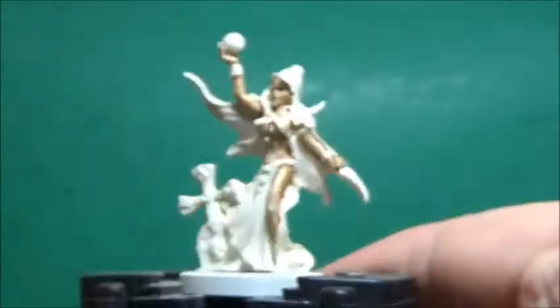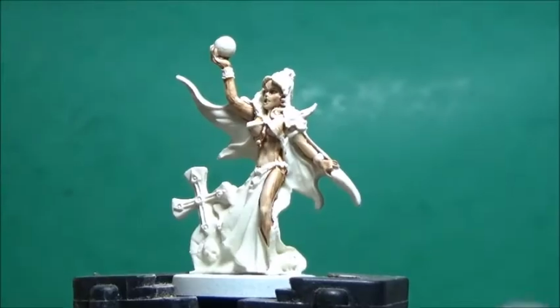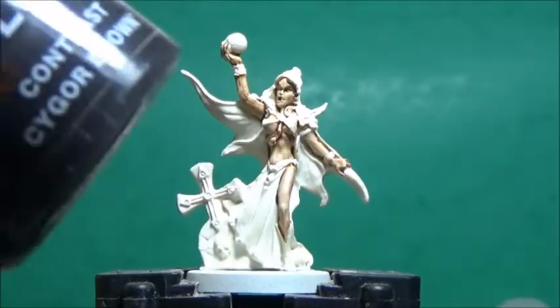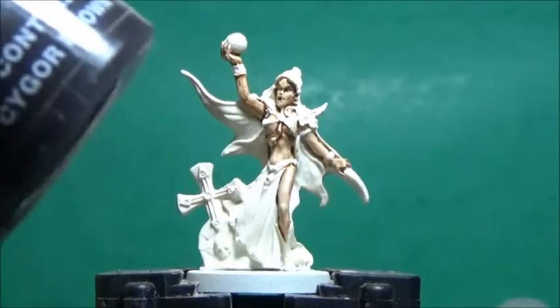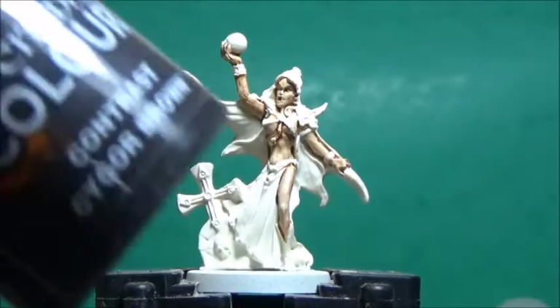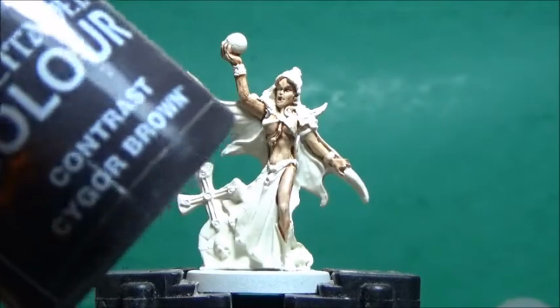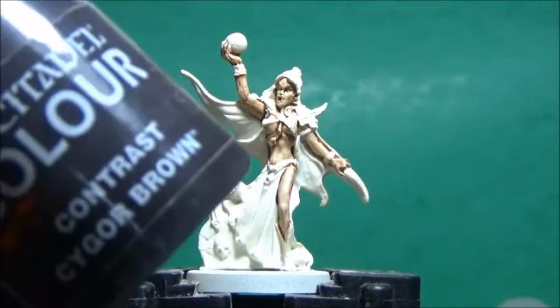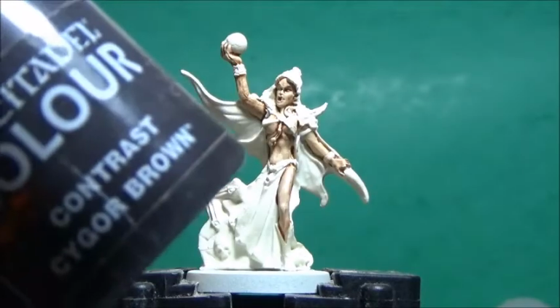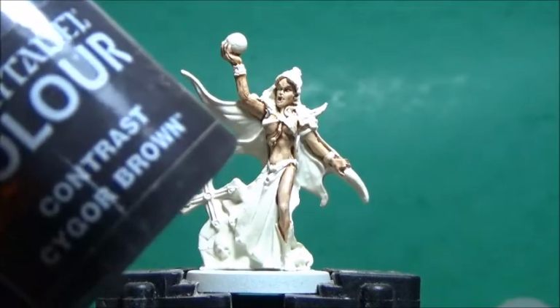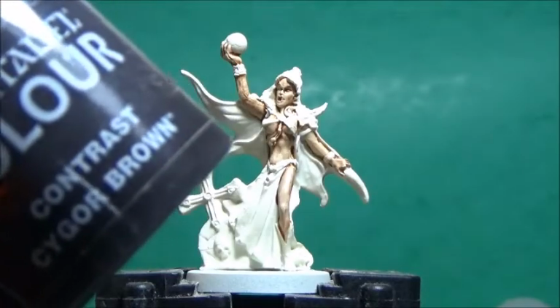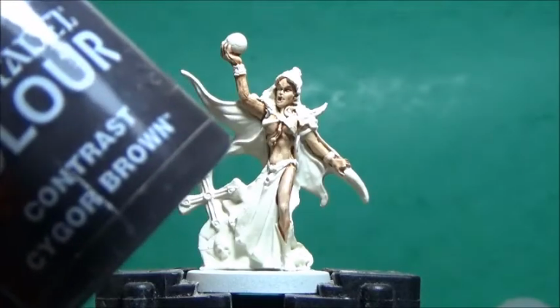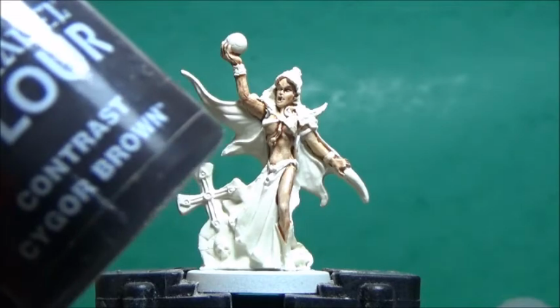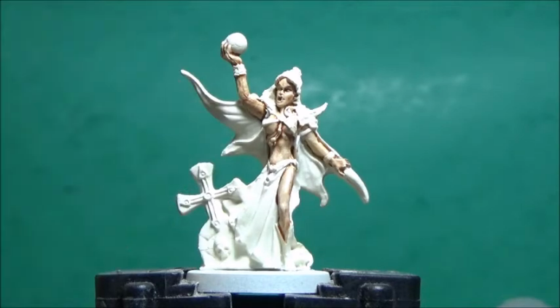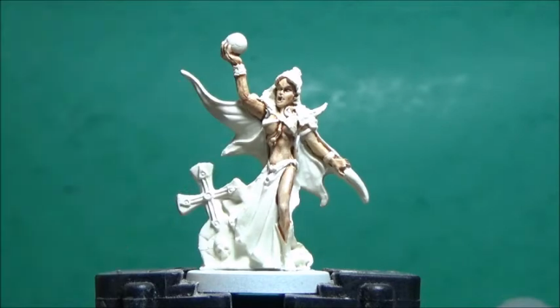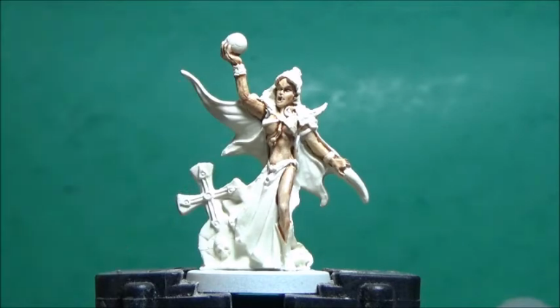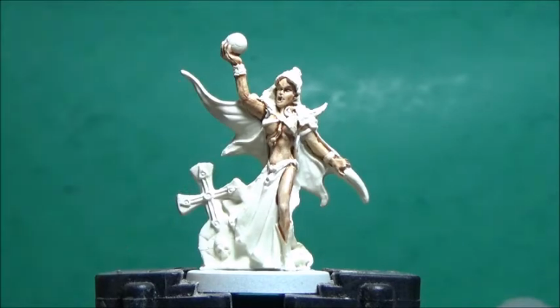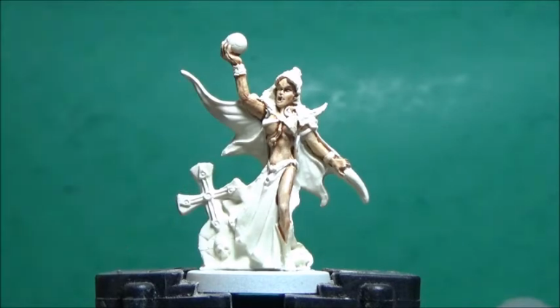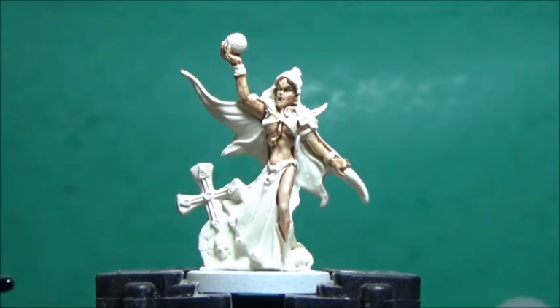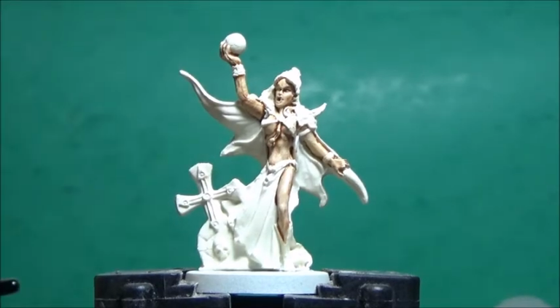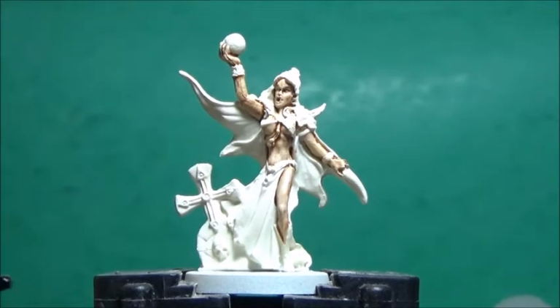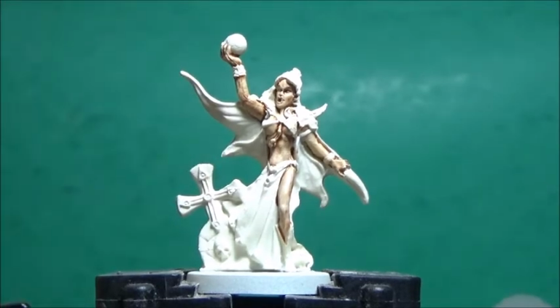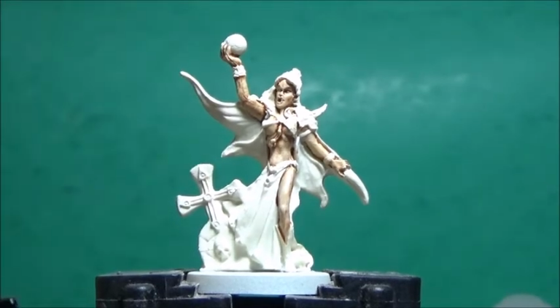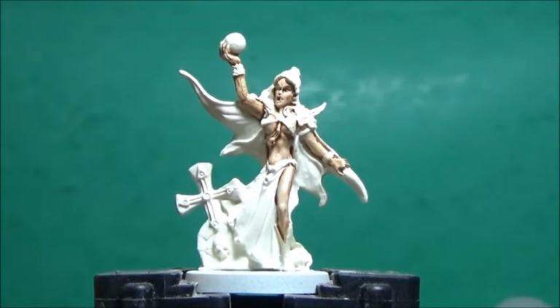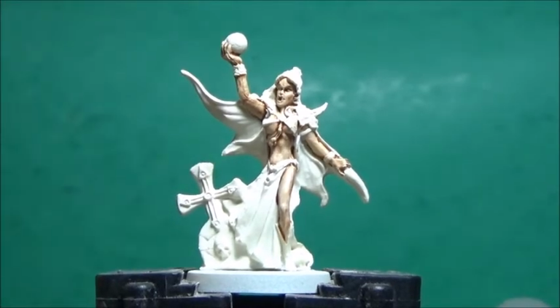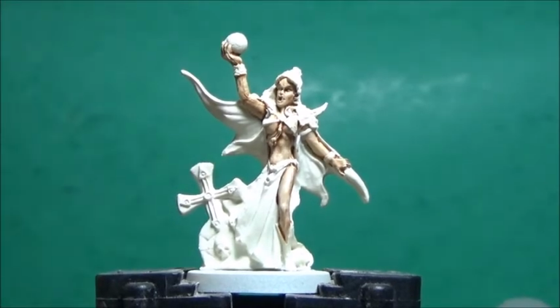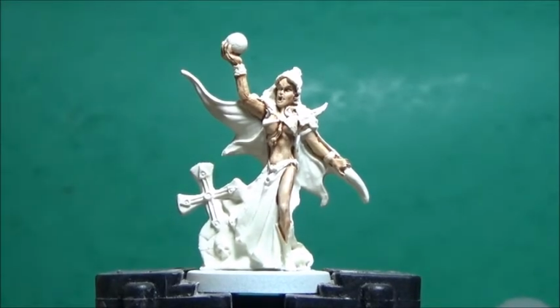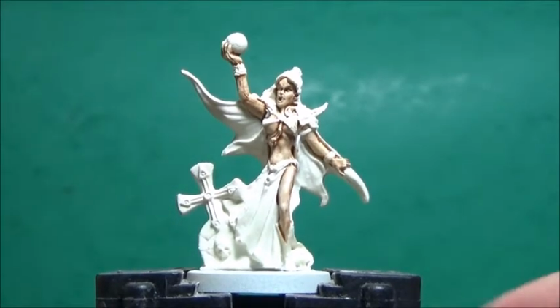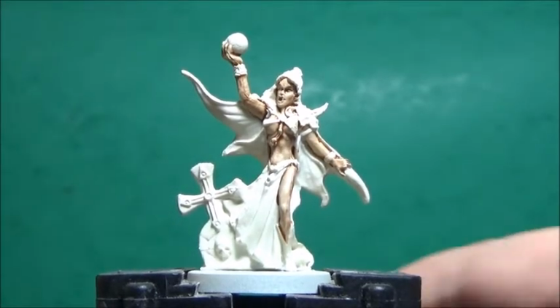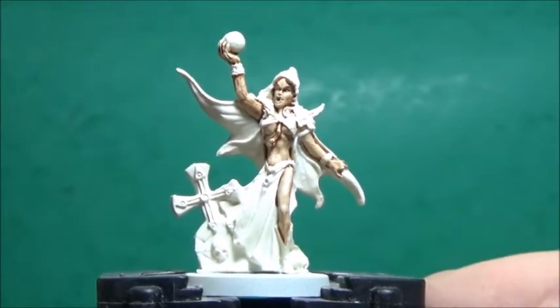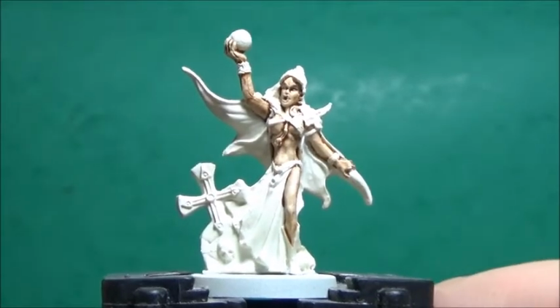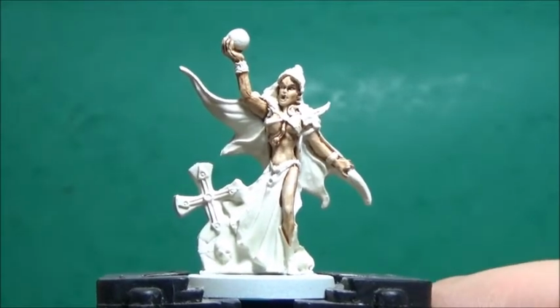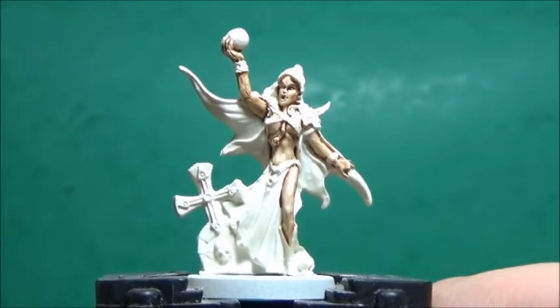Next up, some Saigon Brown, and this is for her boot and the straps holding her cape.